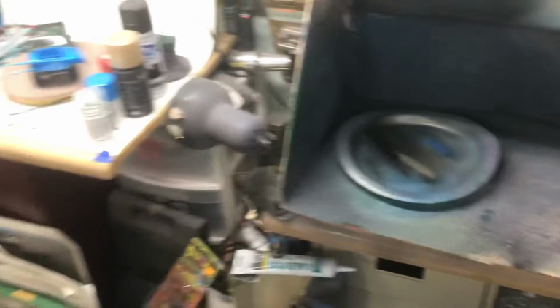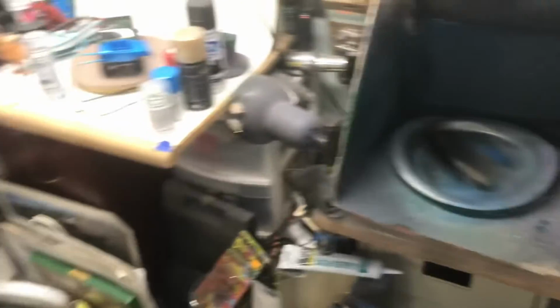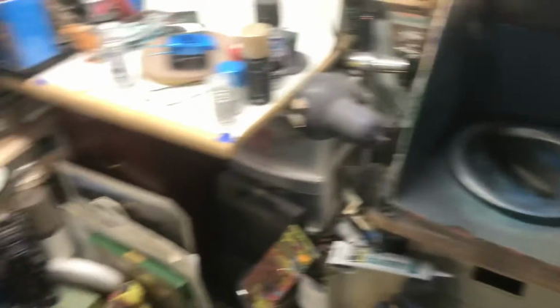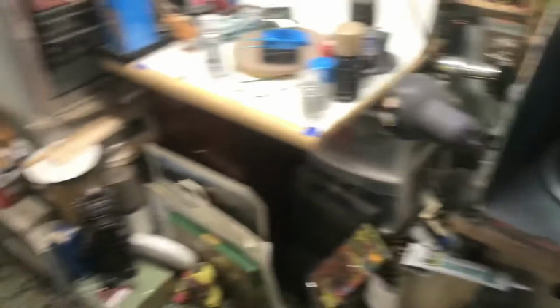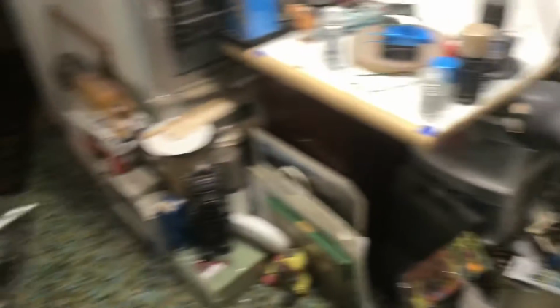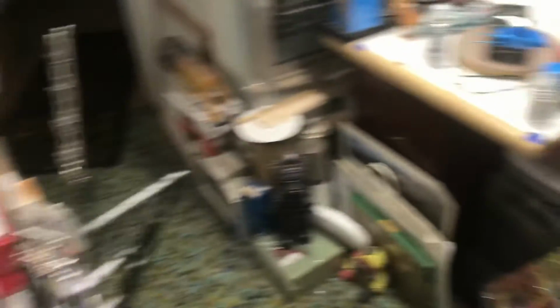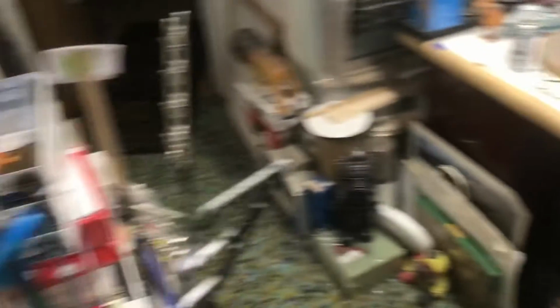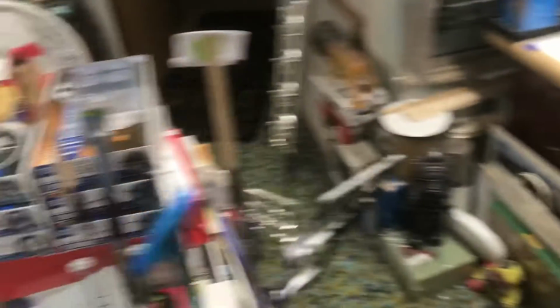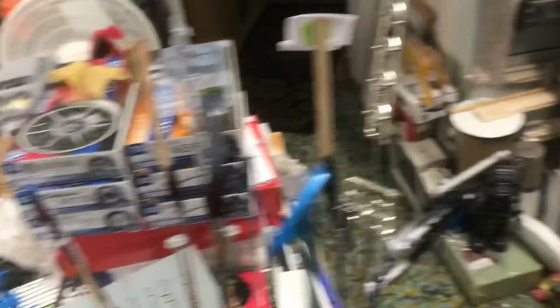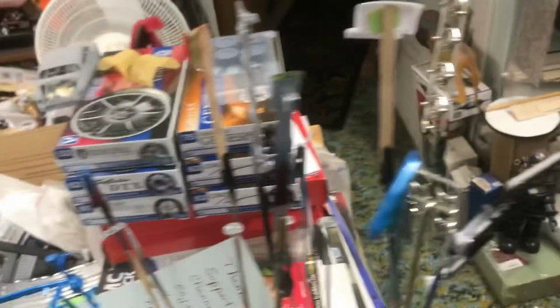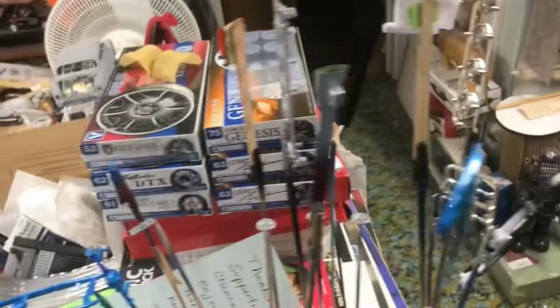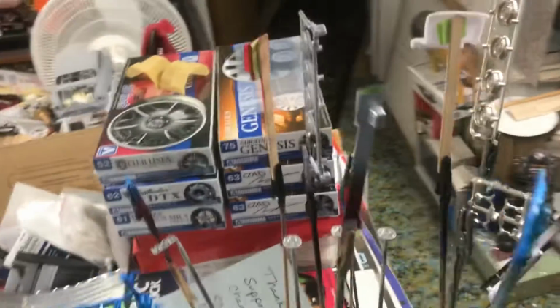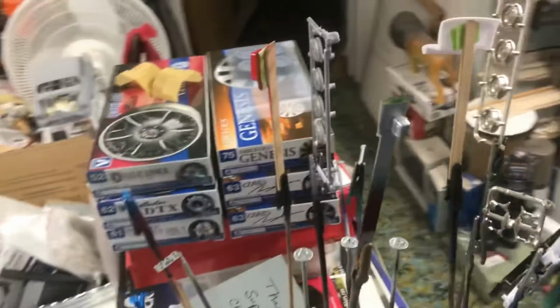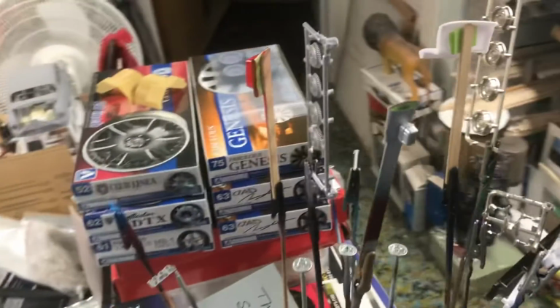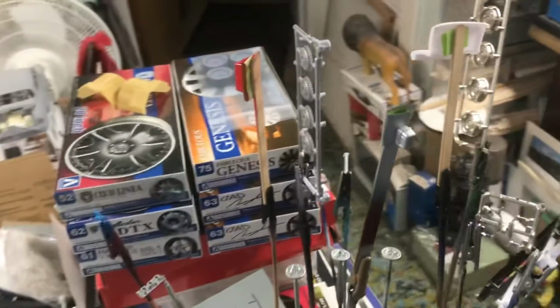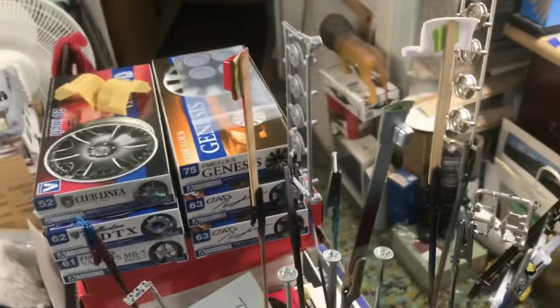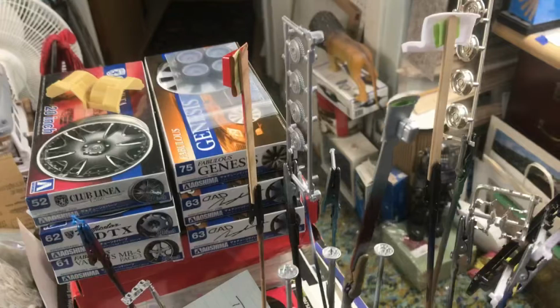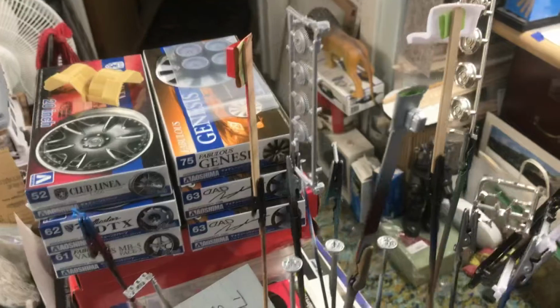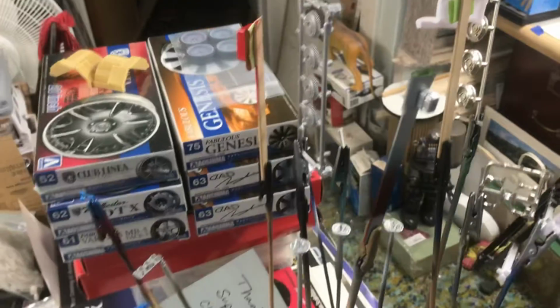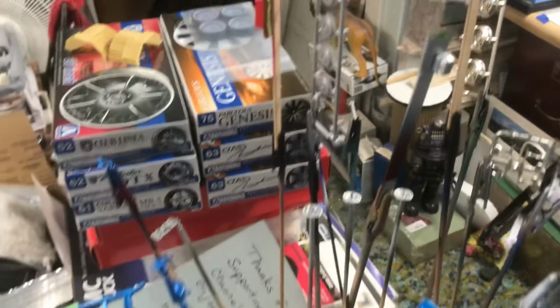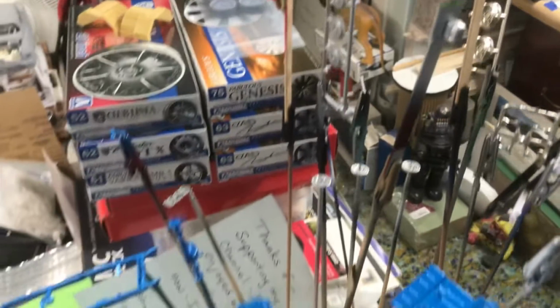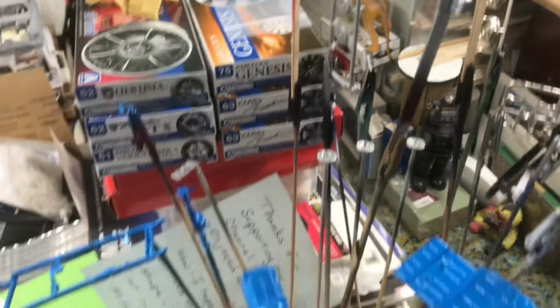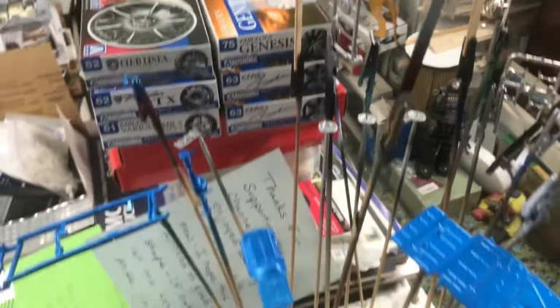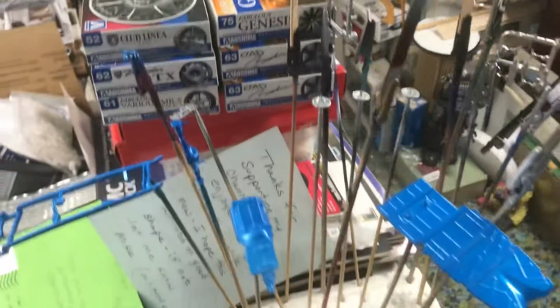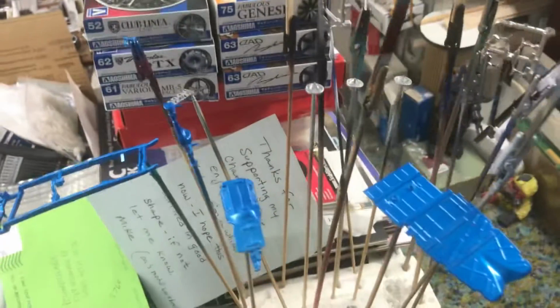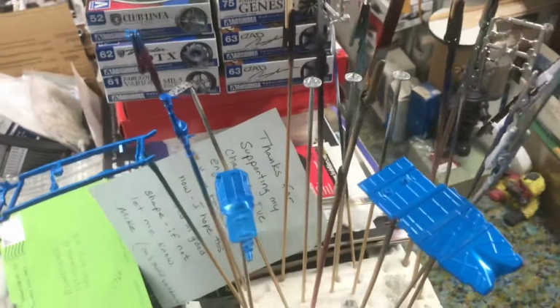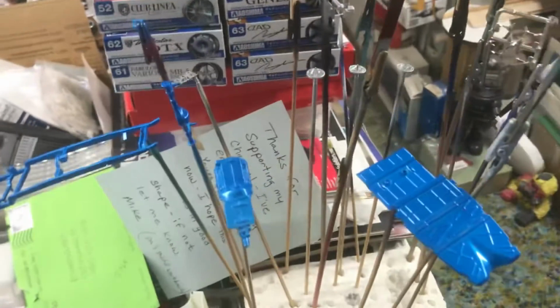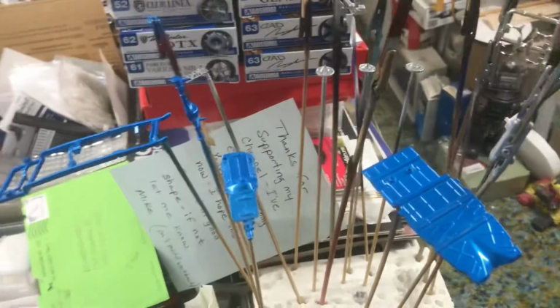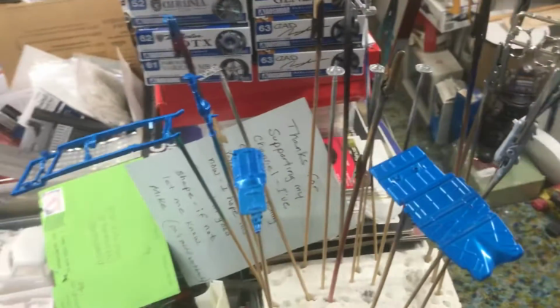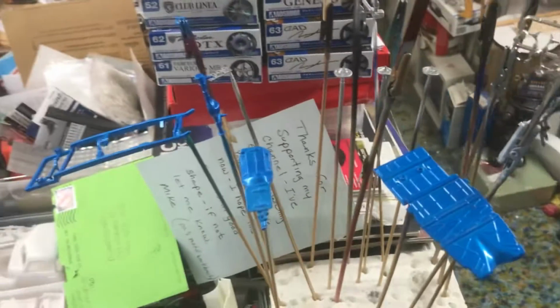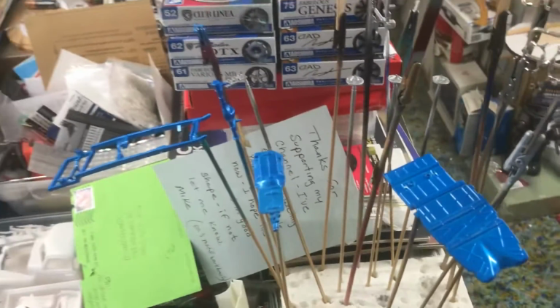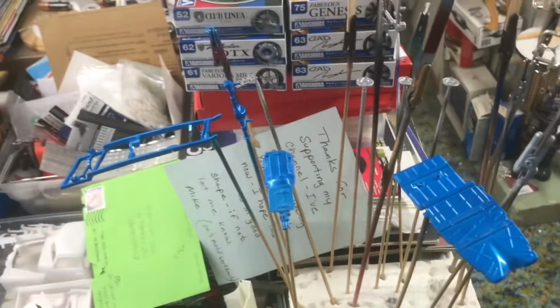All right guys, gals, moms and dads, here is an update on the 48-hour group build.